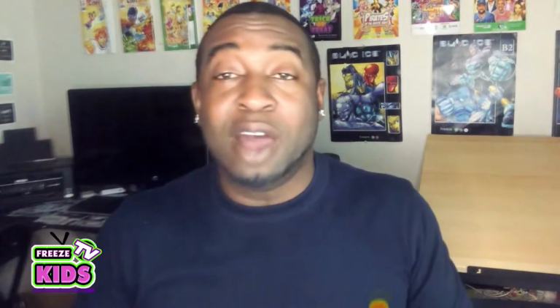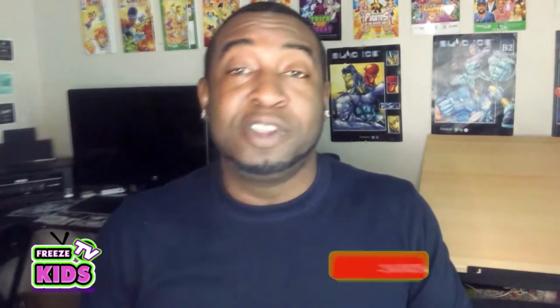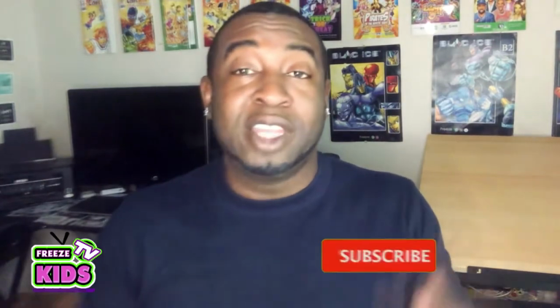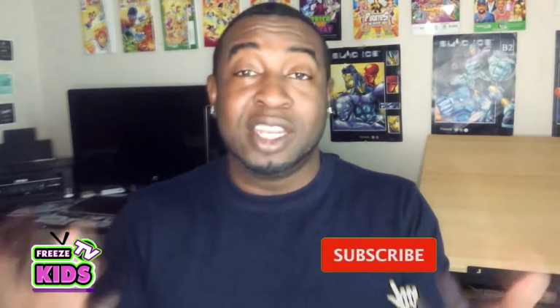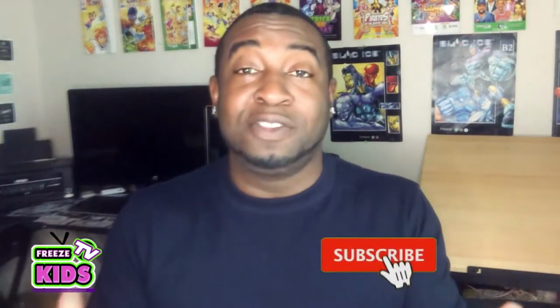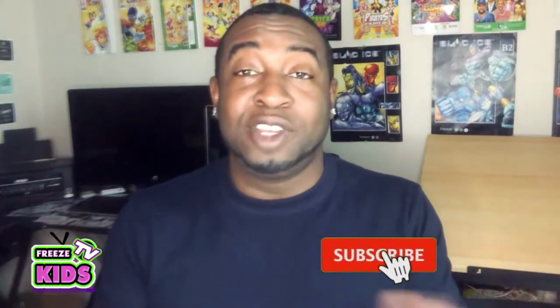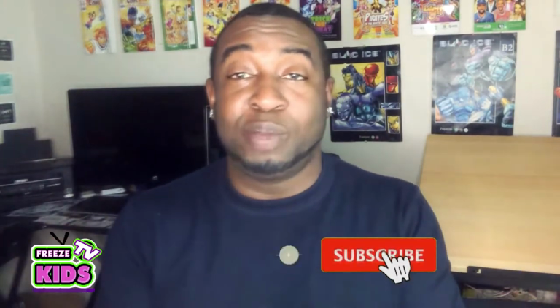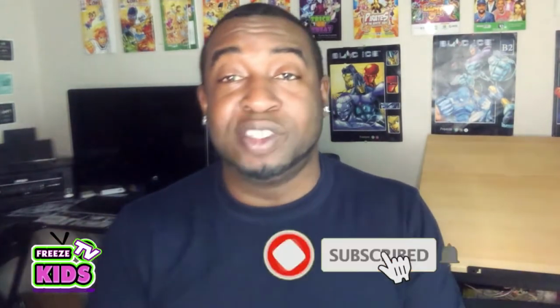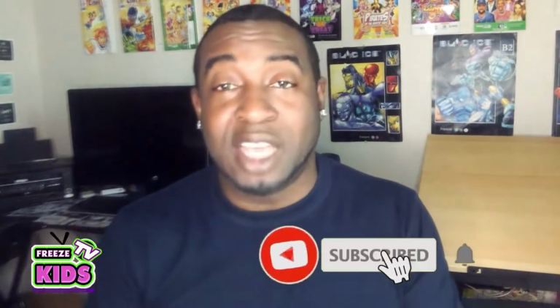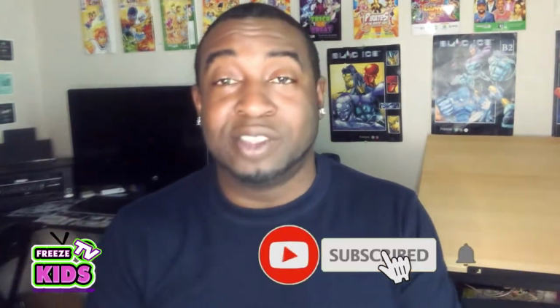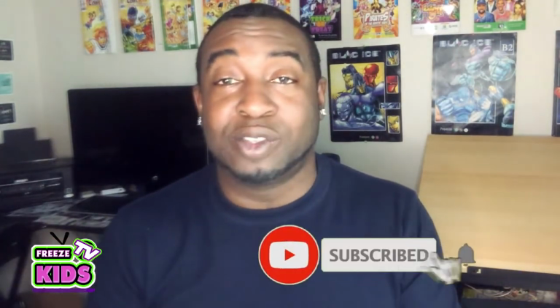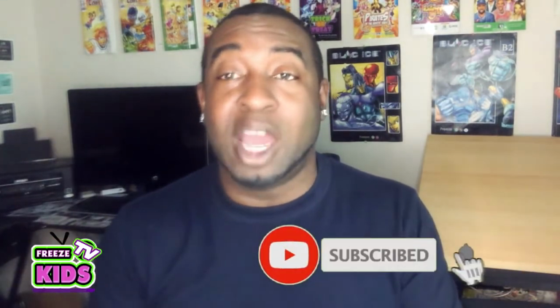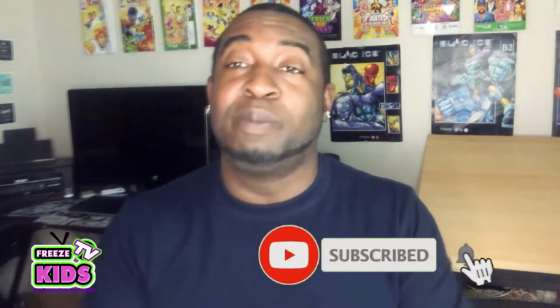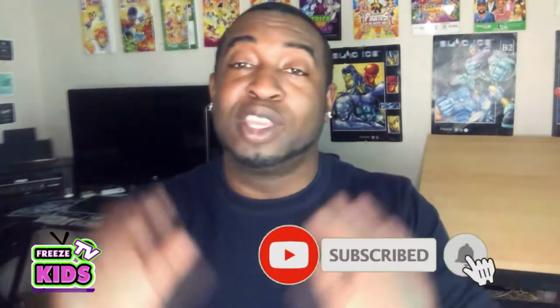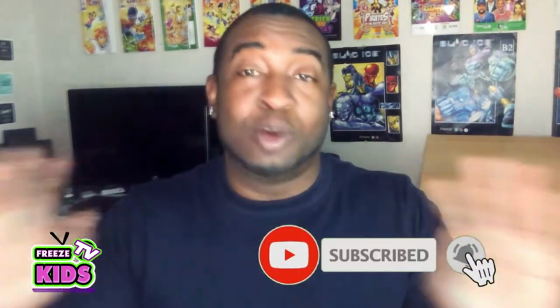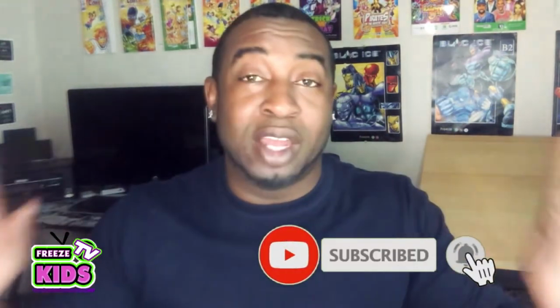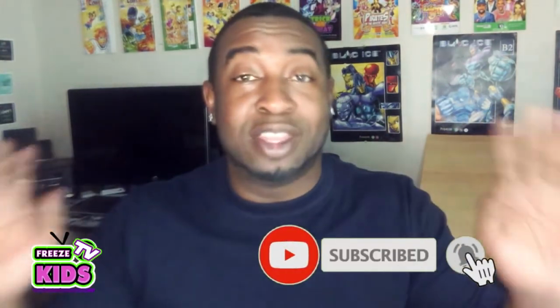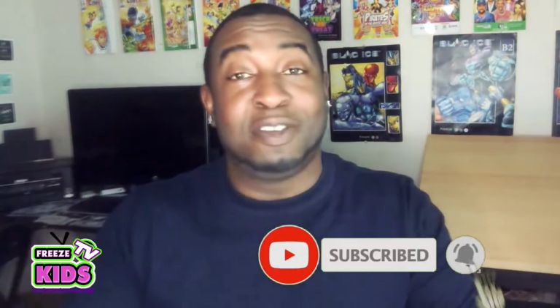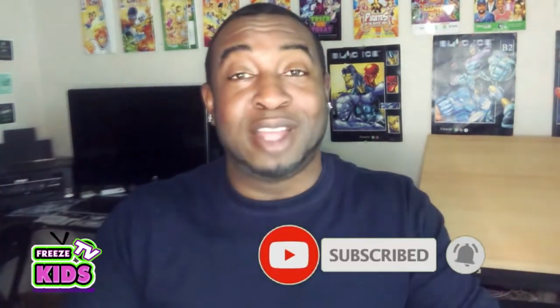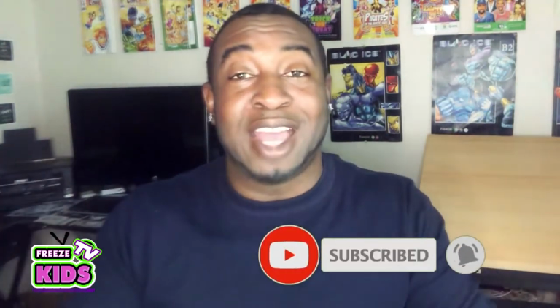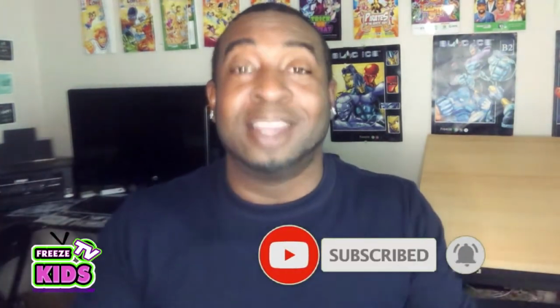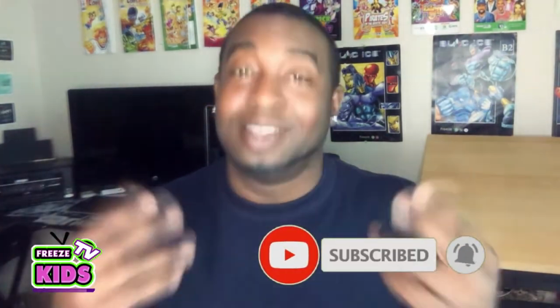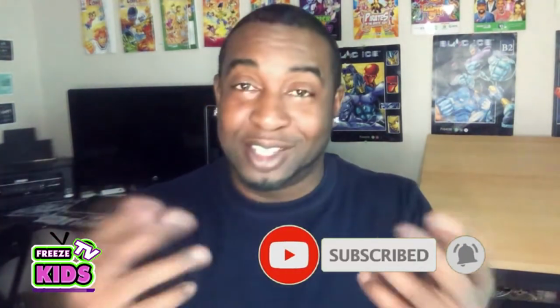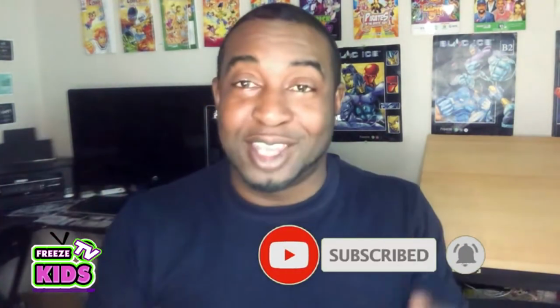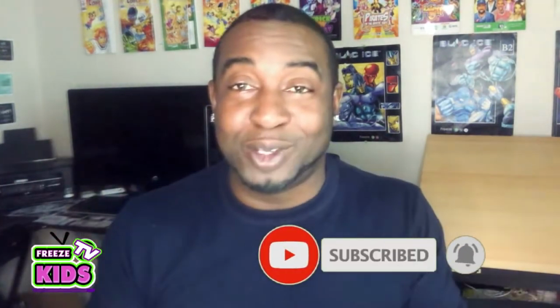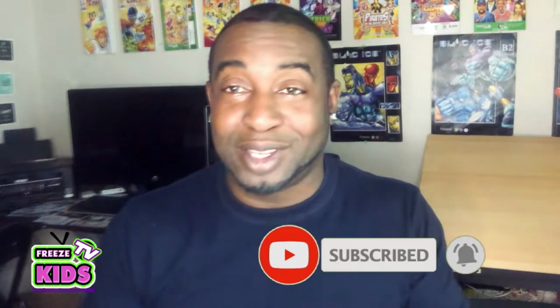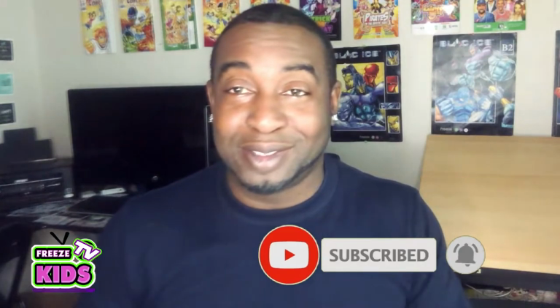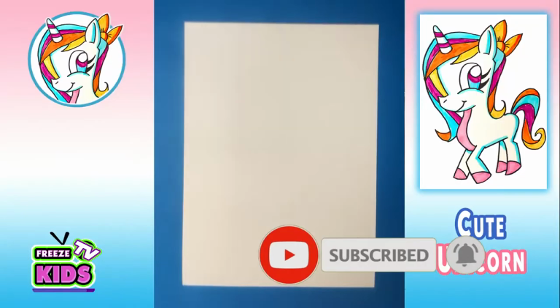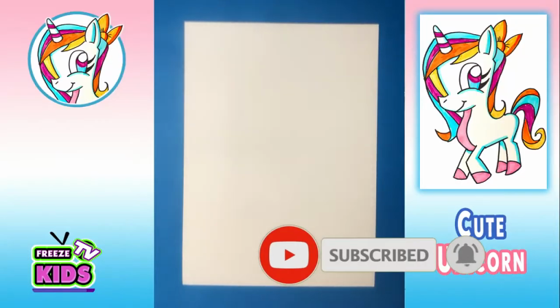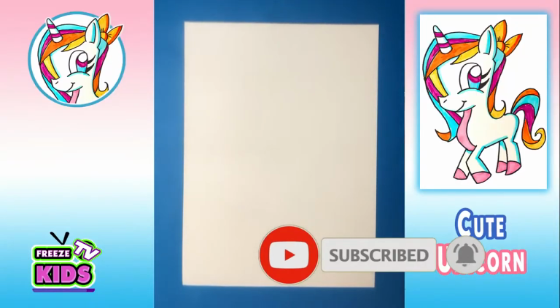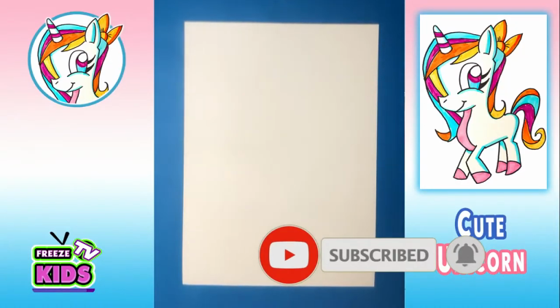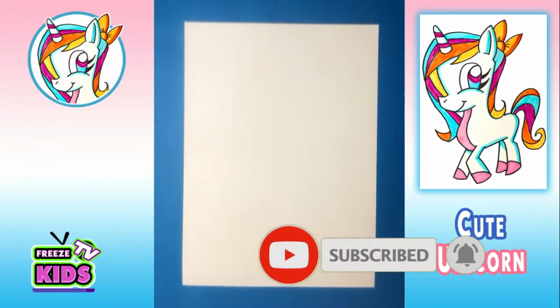Now if you like today's video, please like and subscribe. But enough about that — let's get to it.